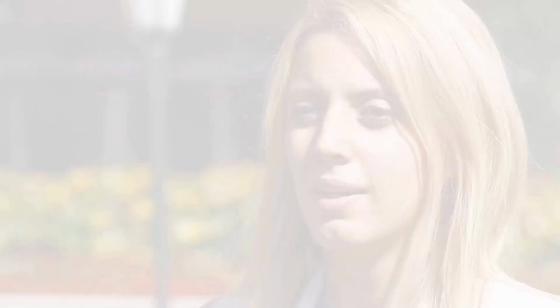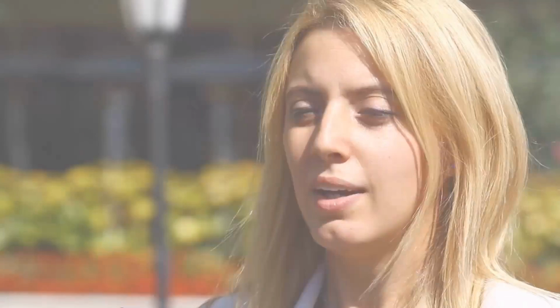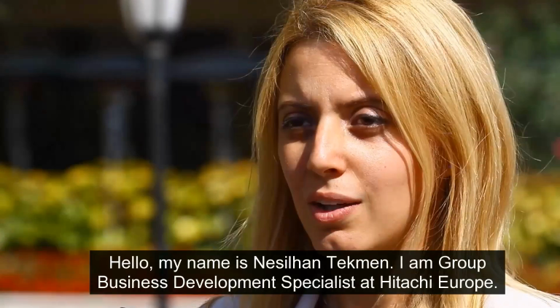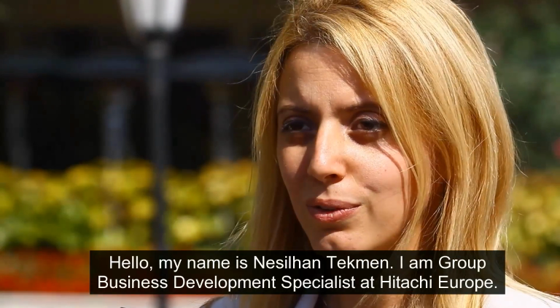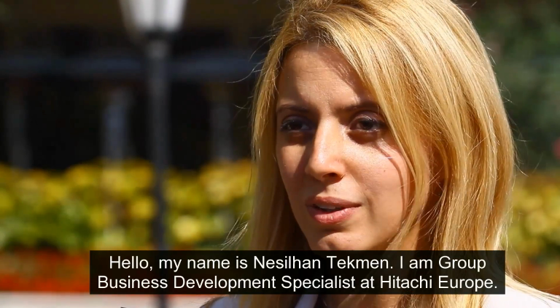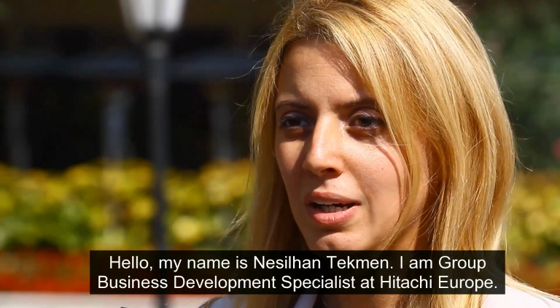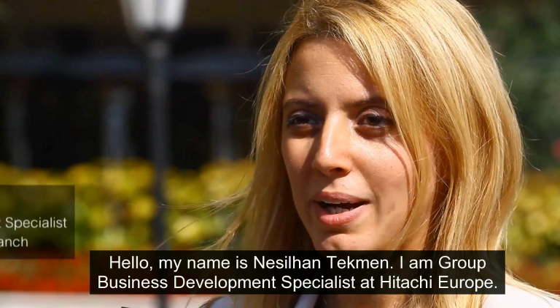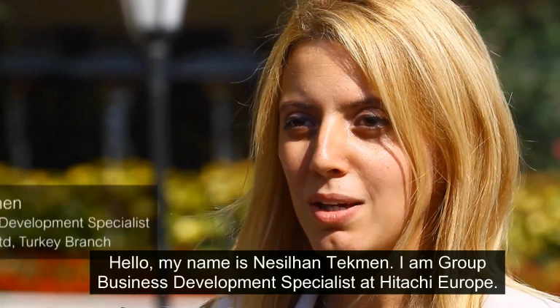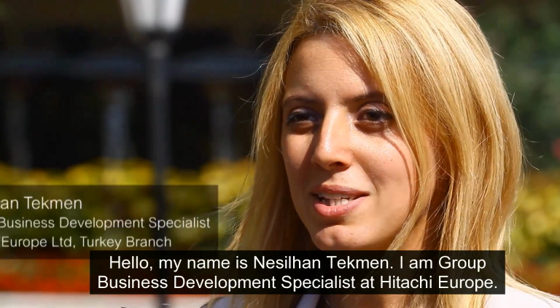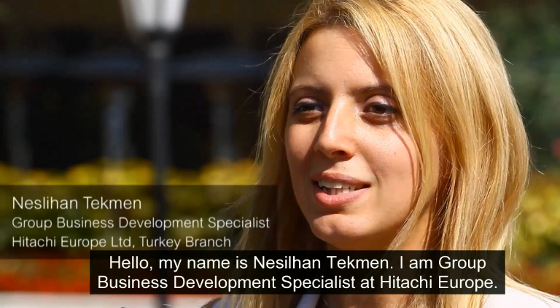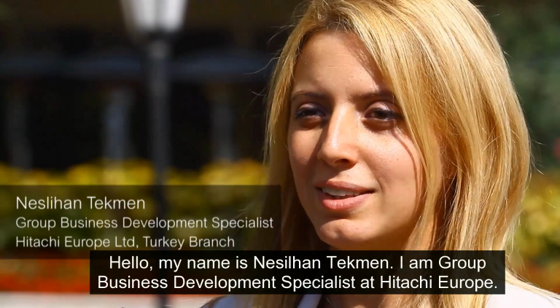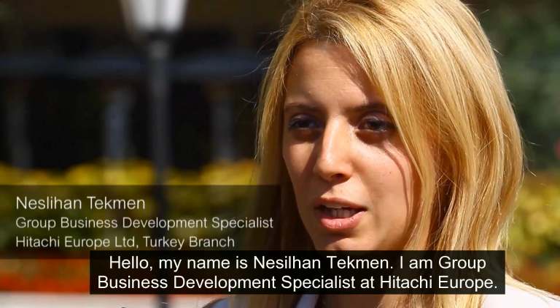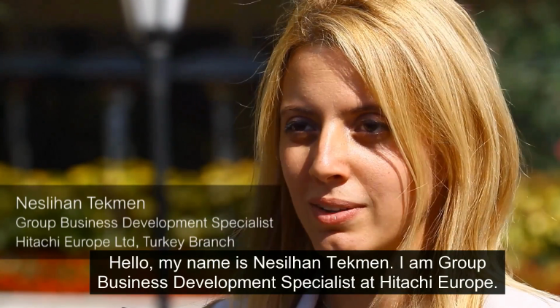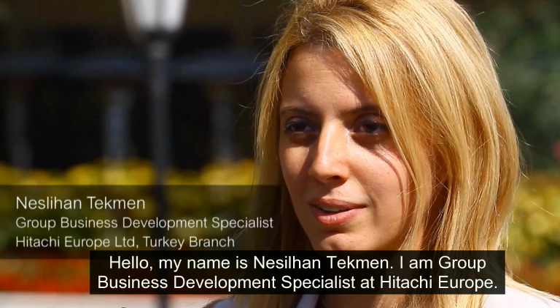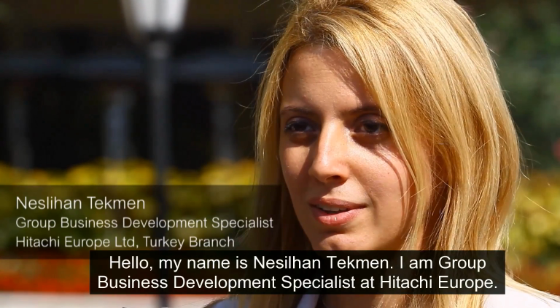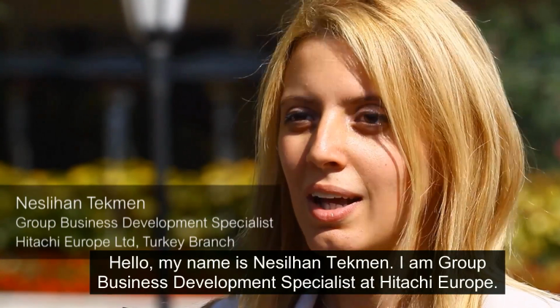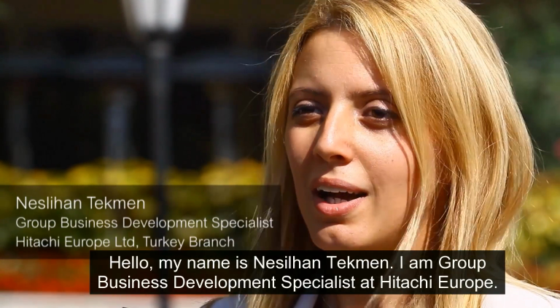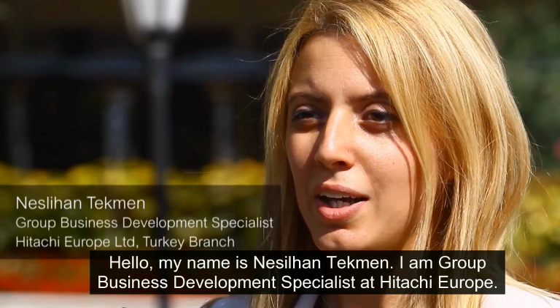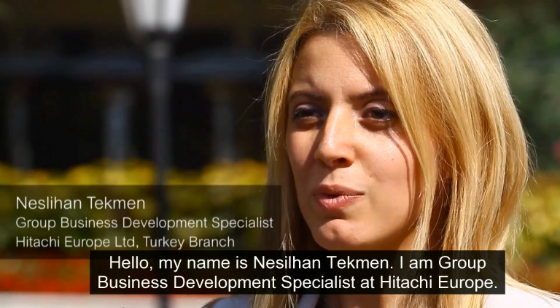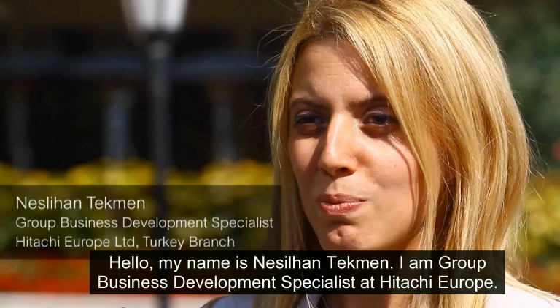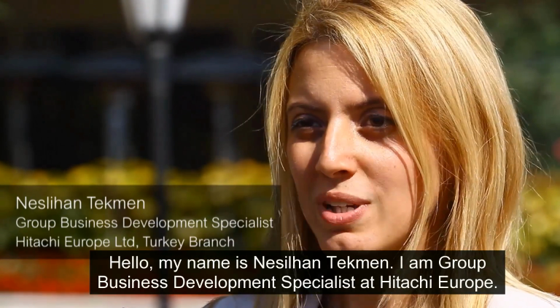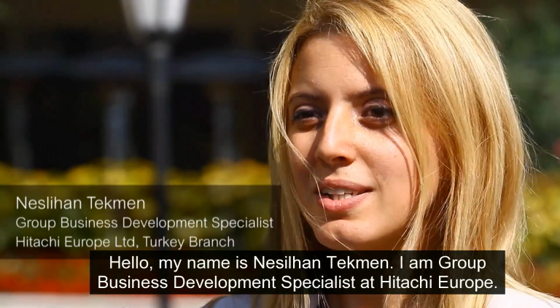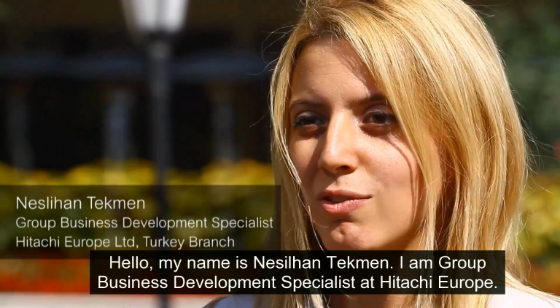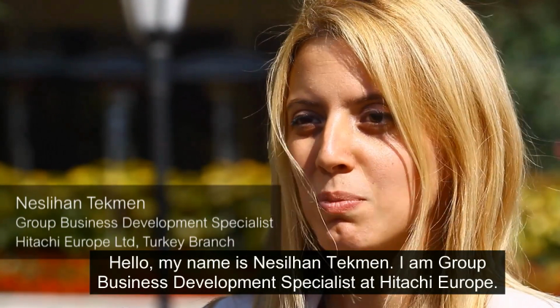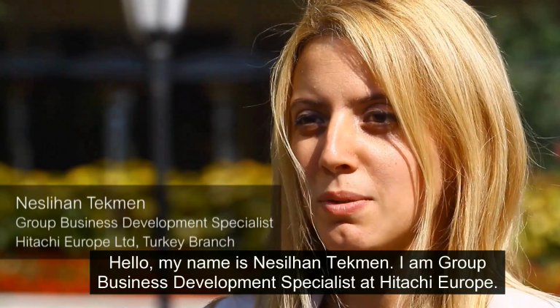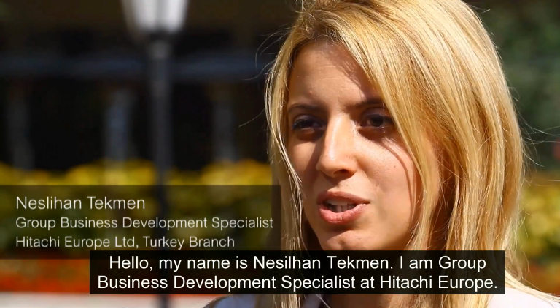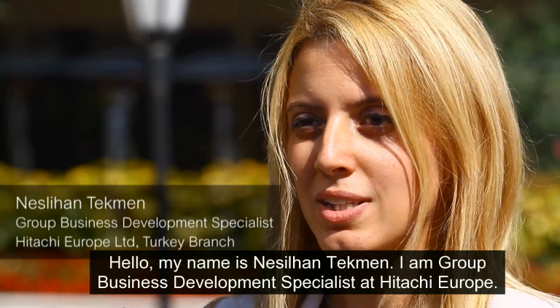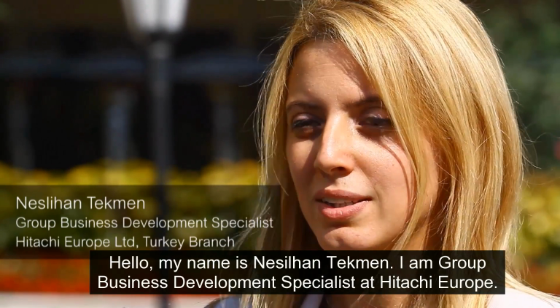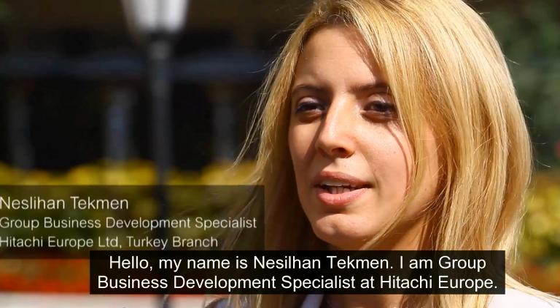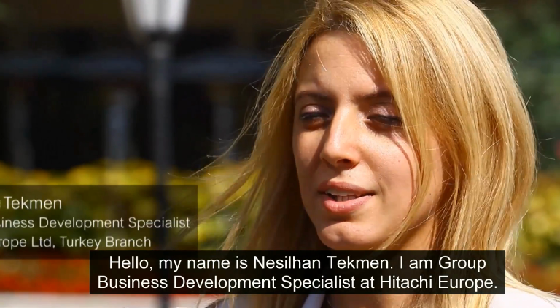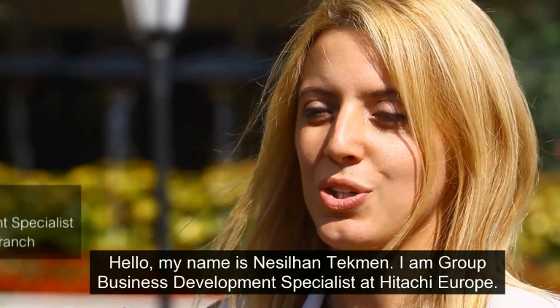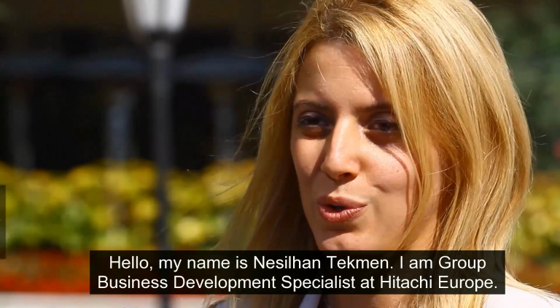Hello, my name is Neslihan Tekman. I am Group Business Development Specialist at Hitachi Europe.